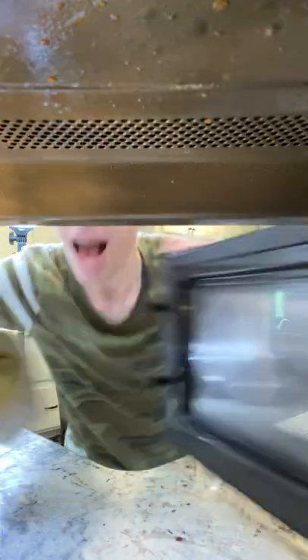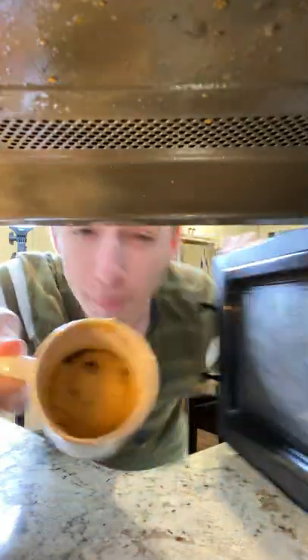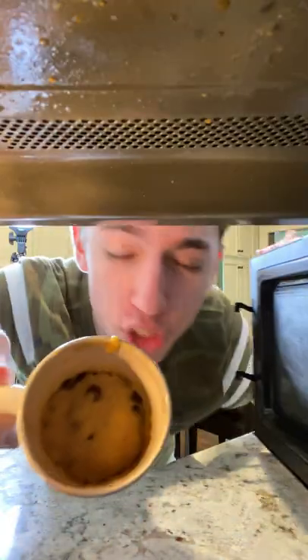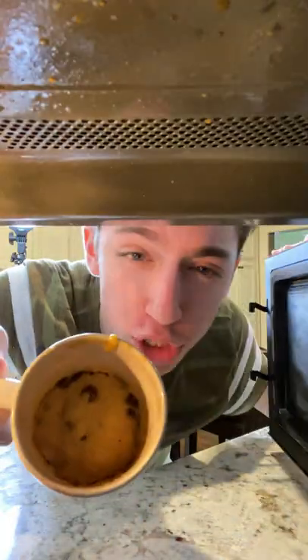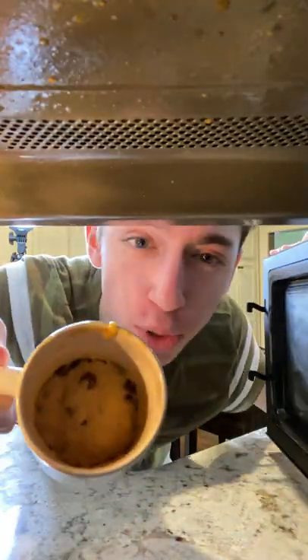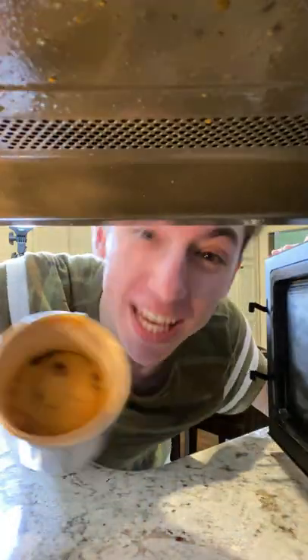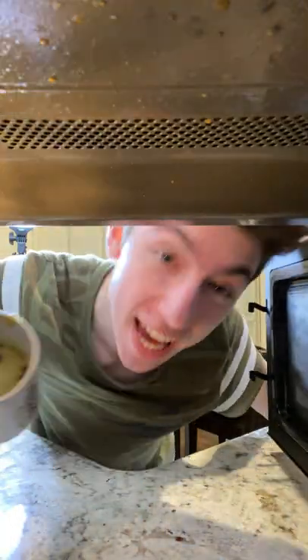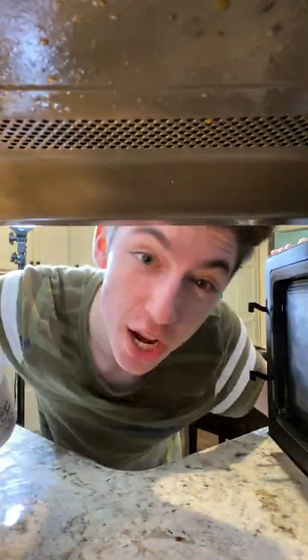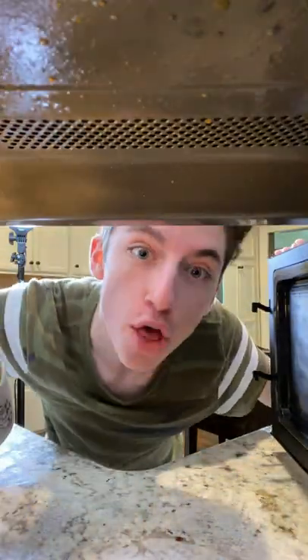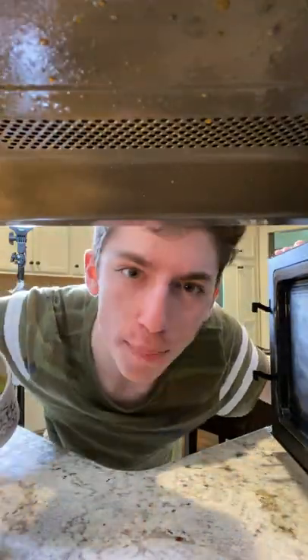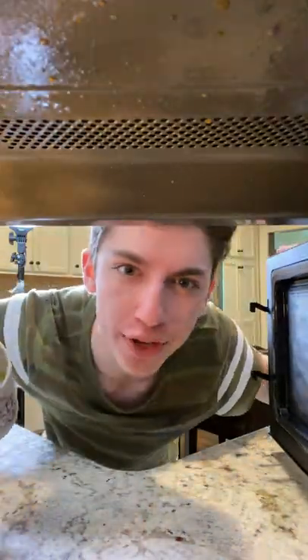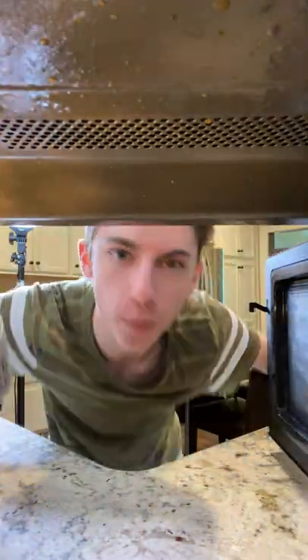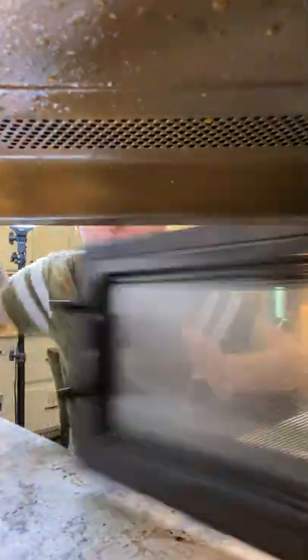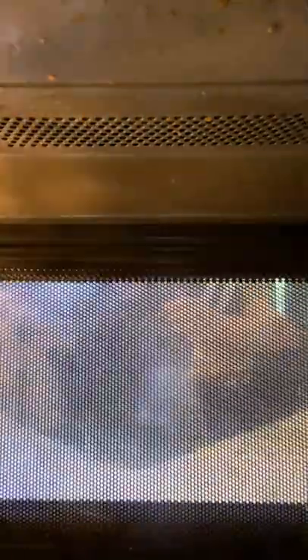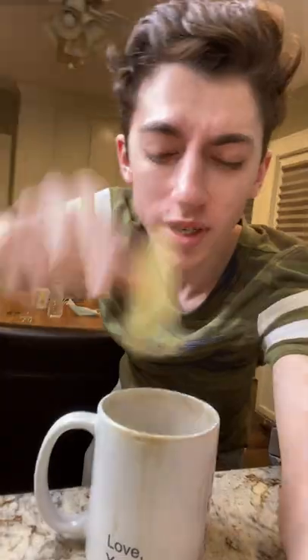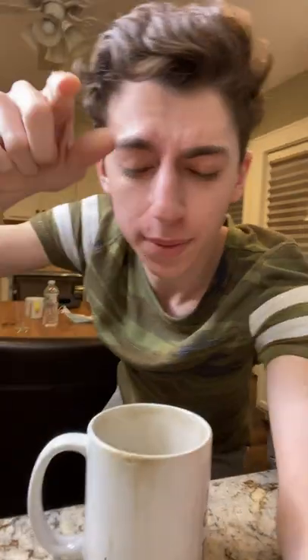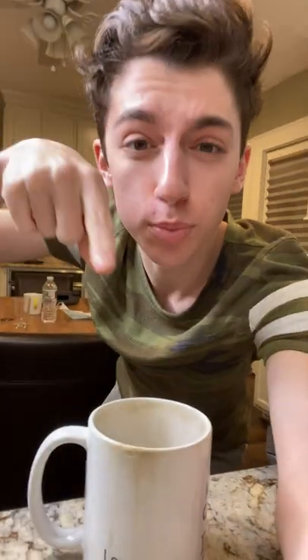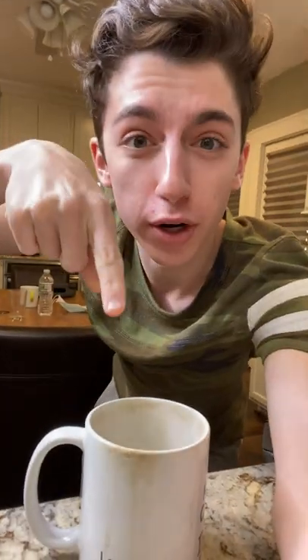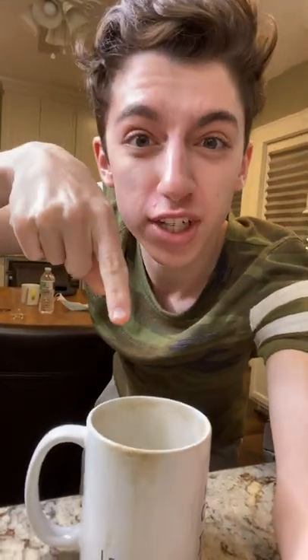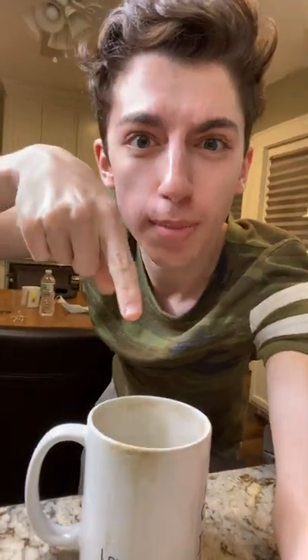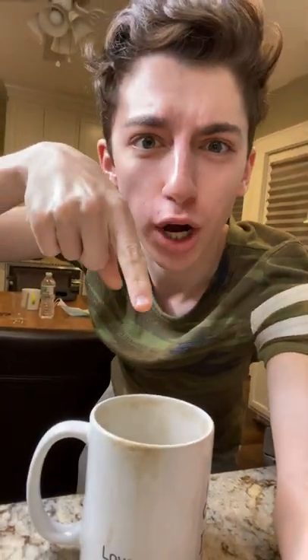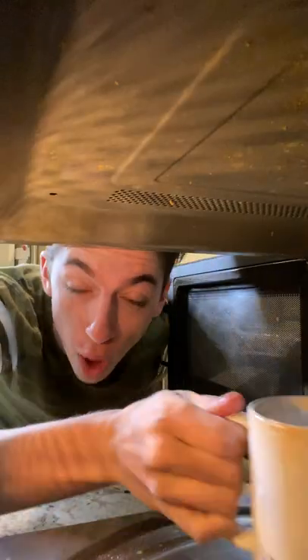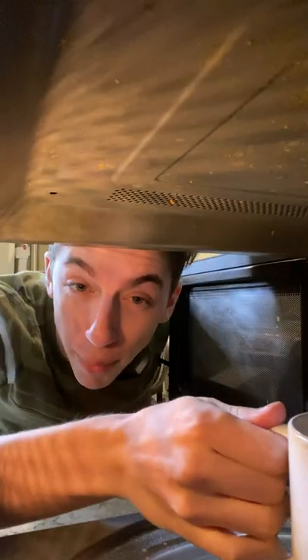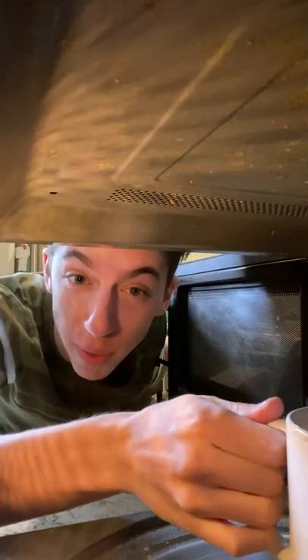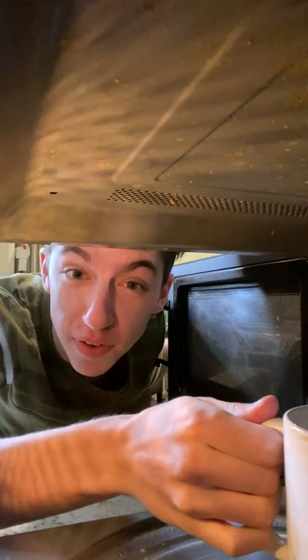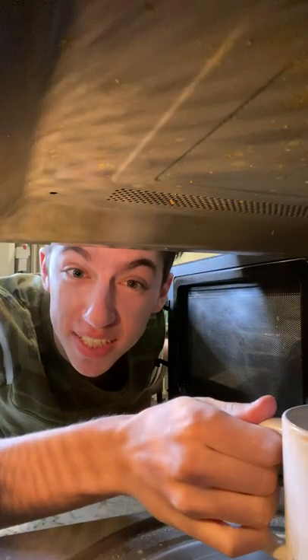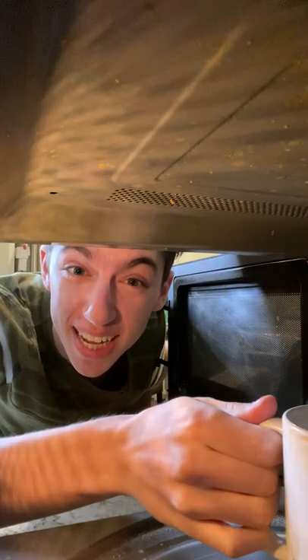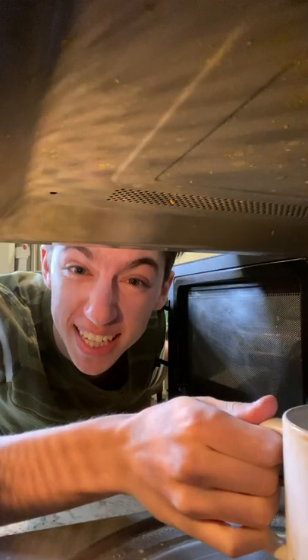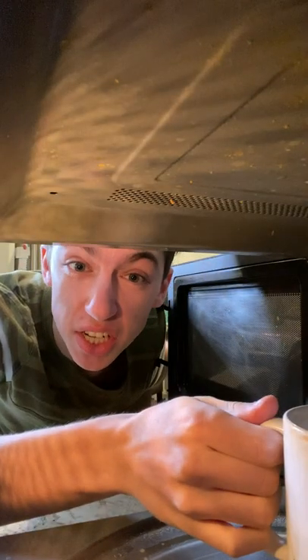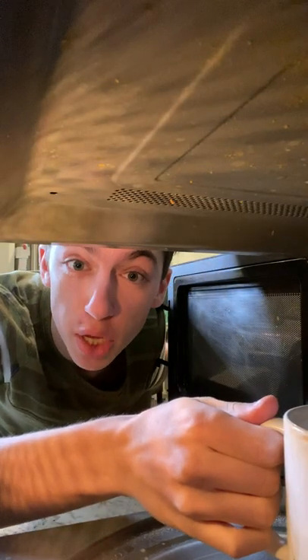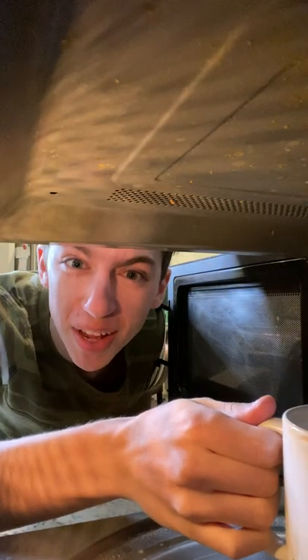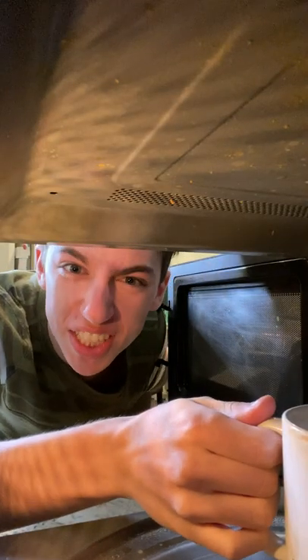How to make a chocolate chip cookie in the microwave. Put one tablespoon of butter into the mug and microwave for 15 seconds until melted.